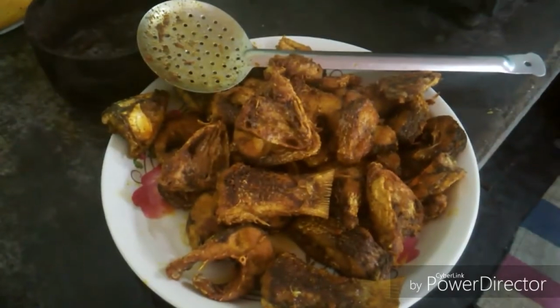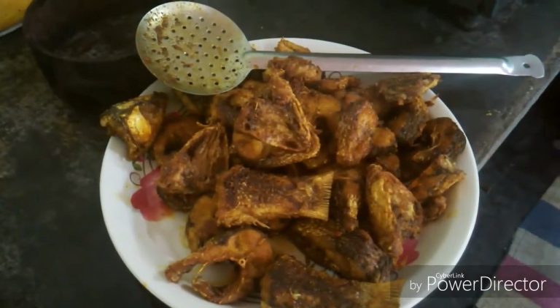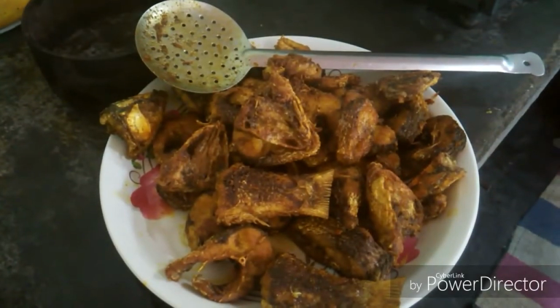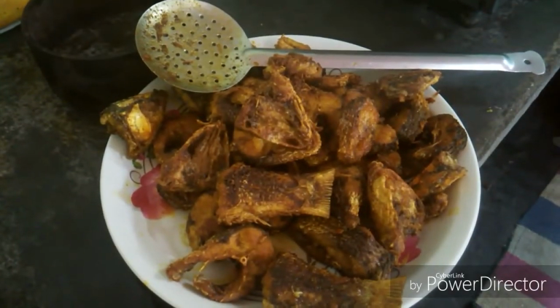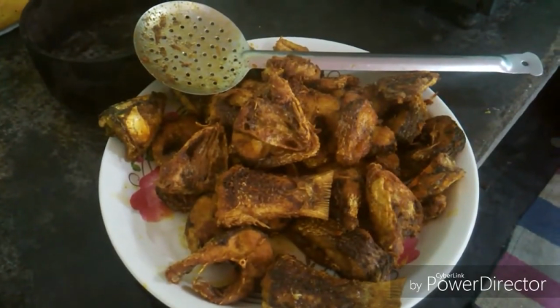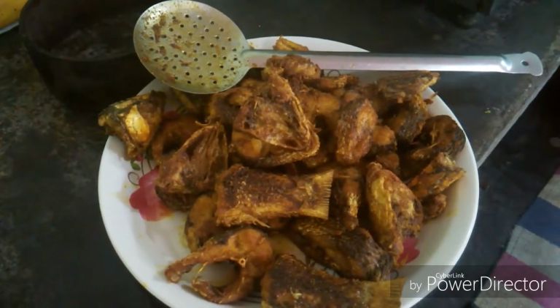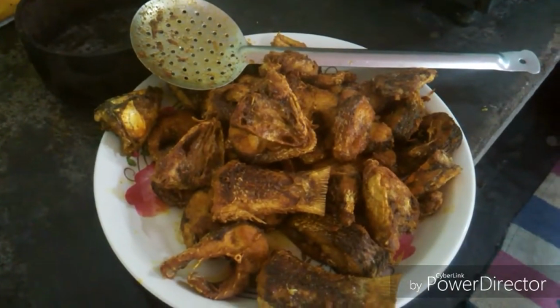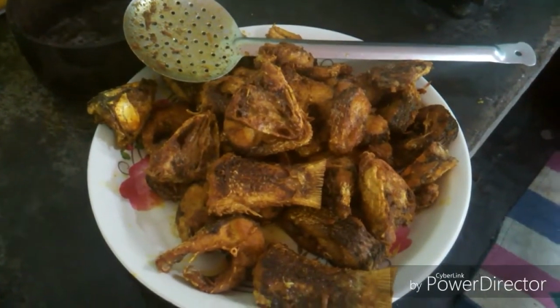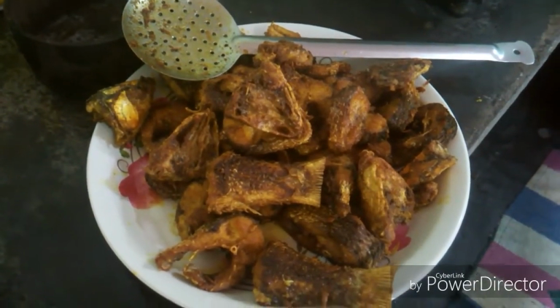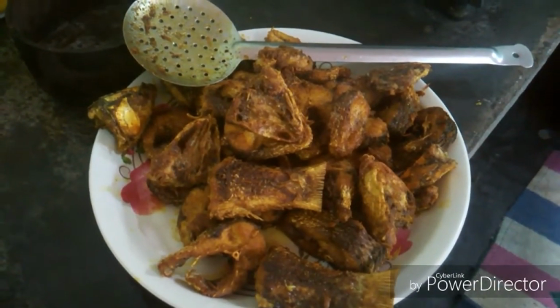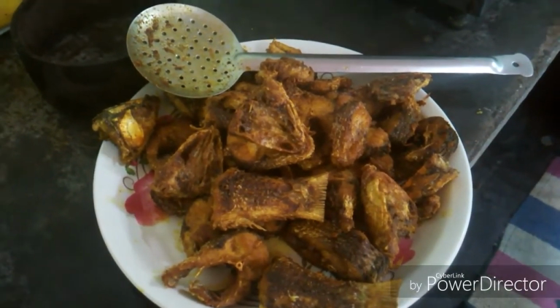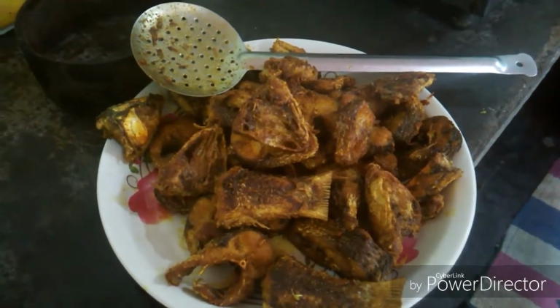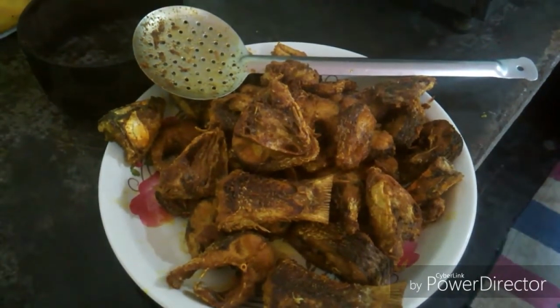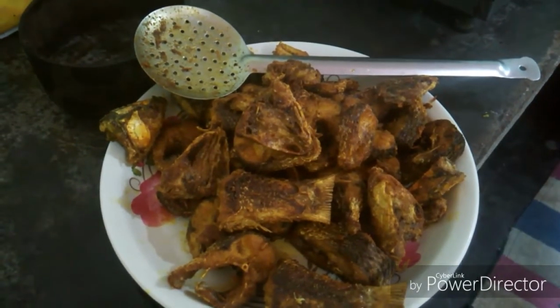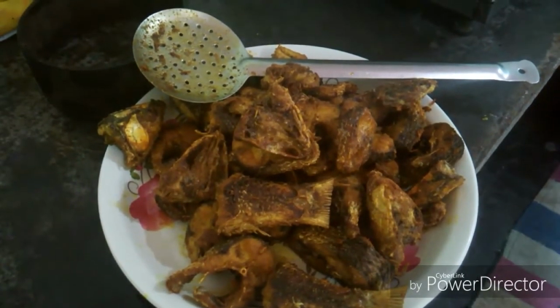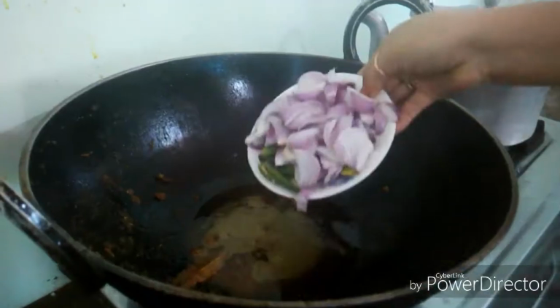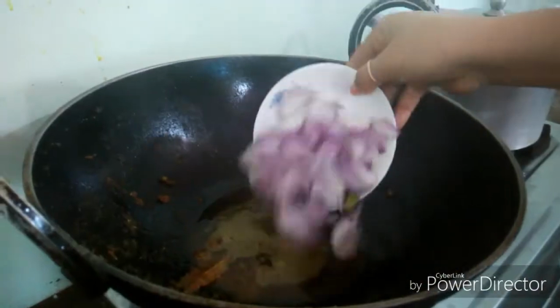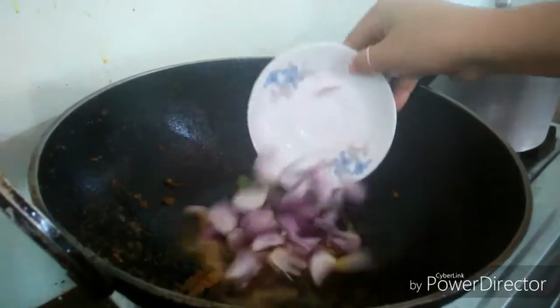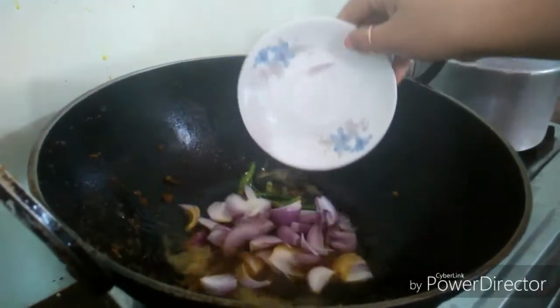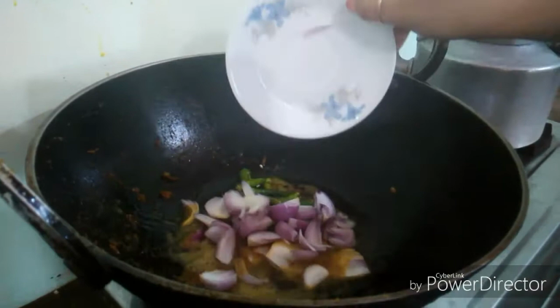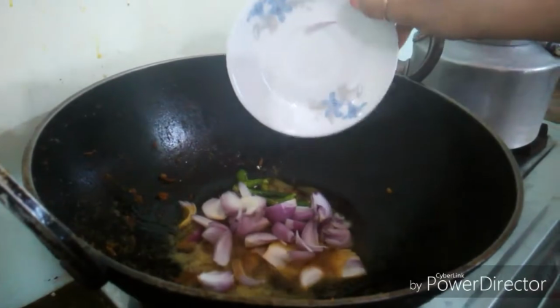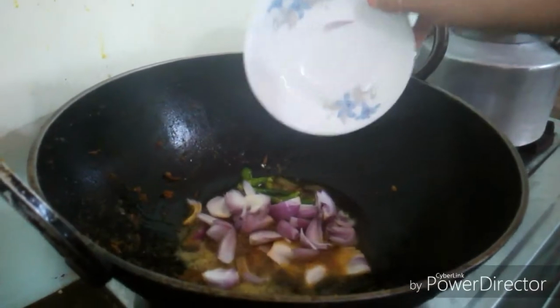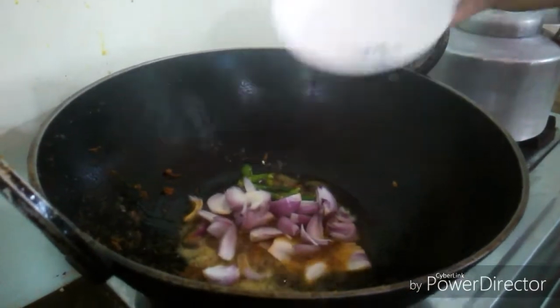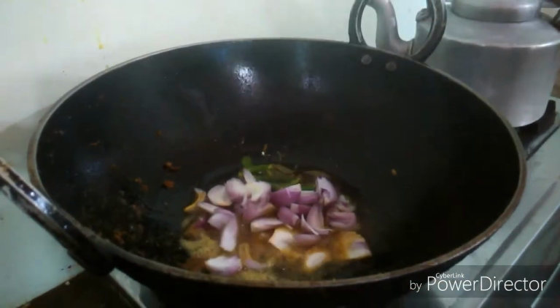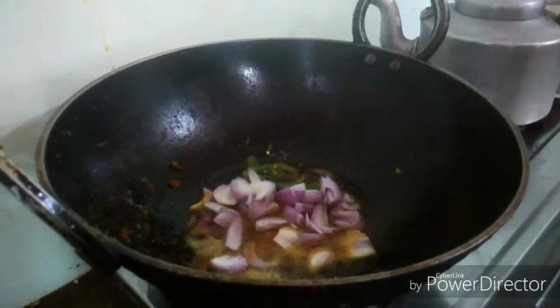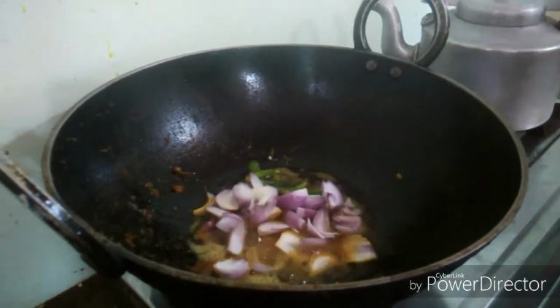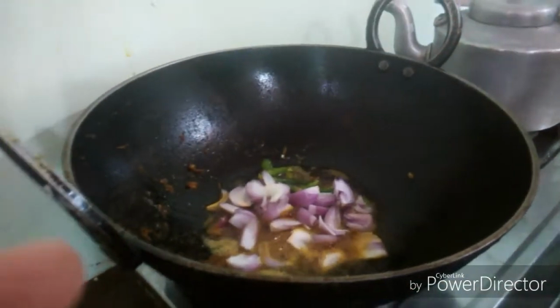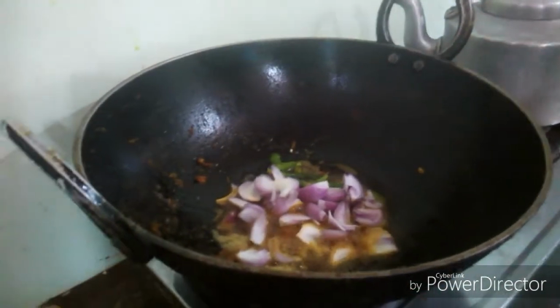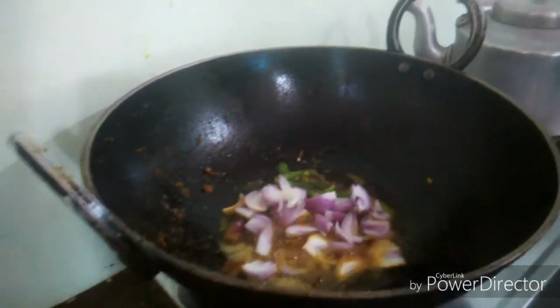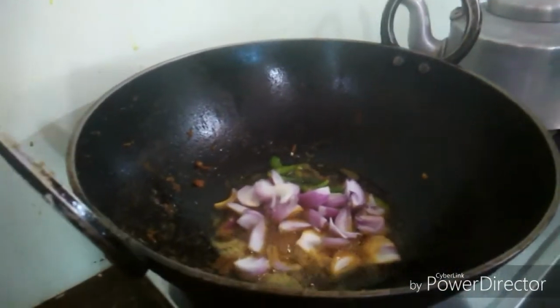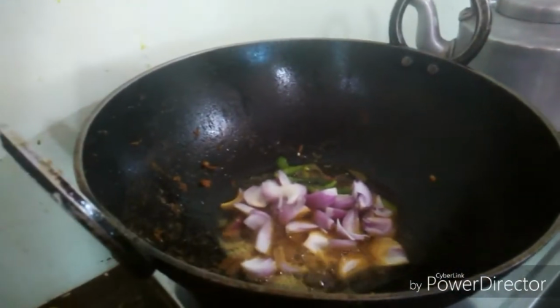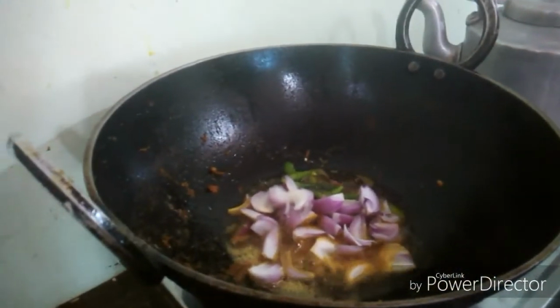This is a new ingredient. Let's cook and add some garlic.